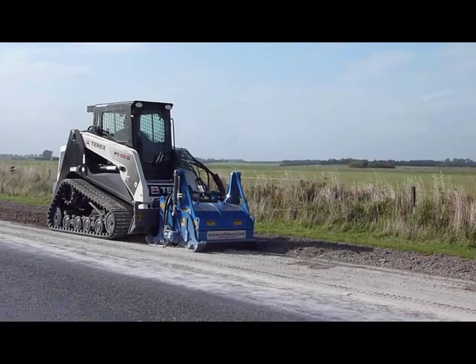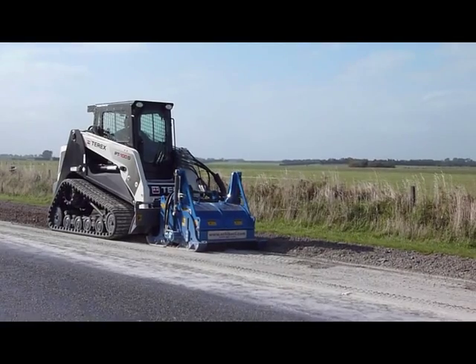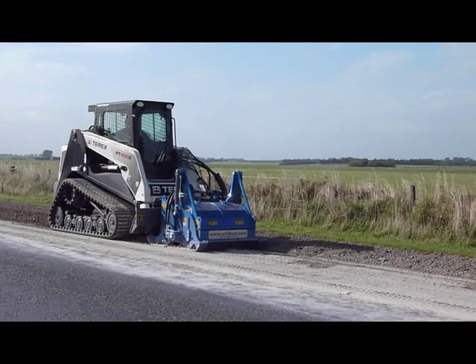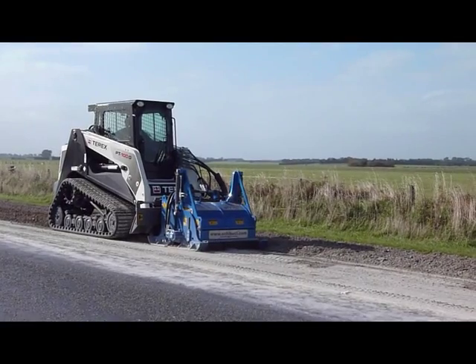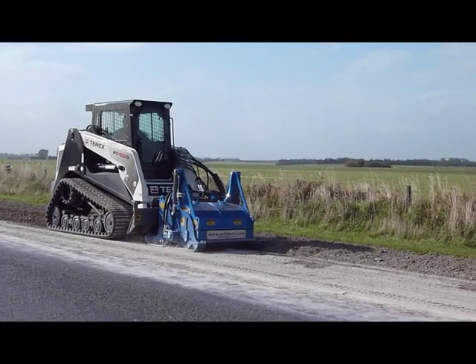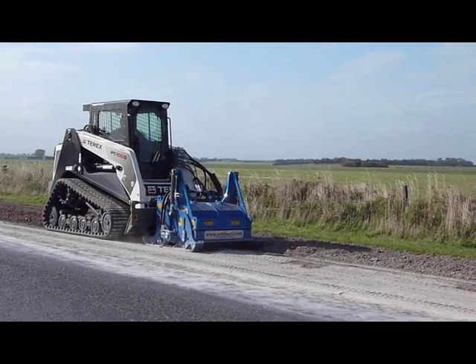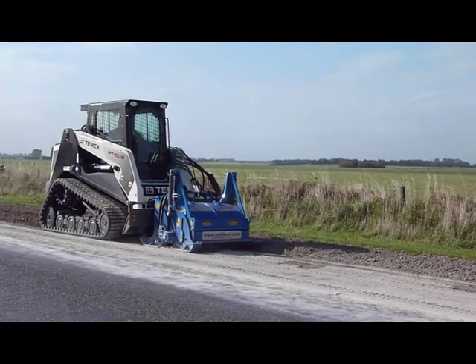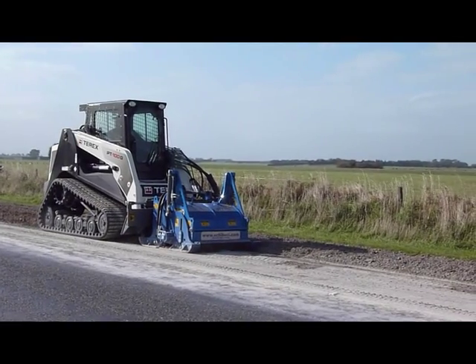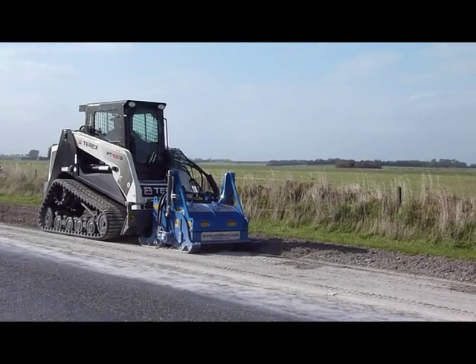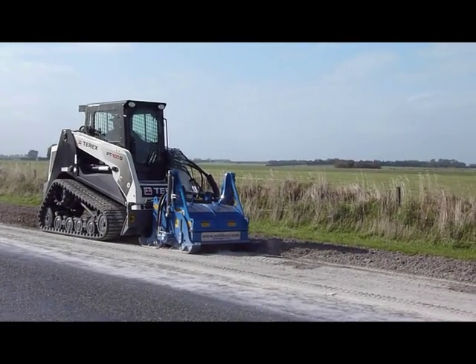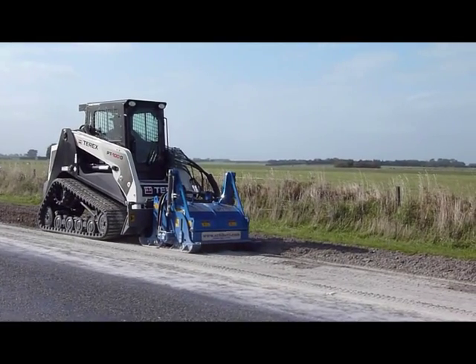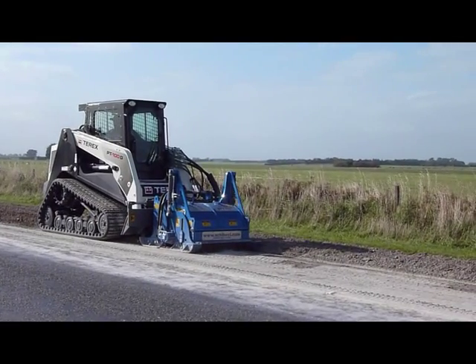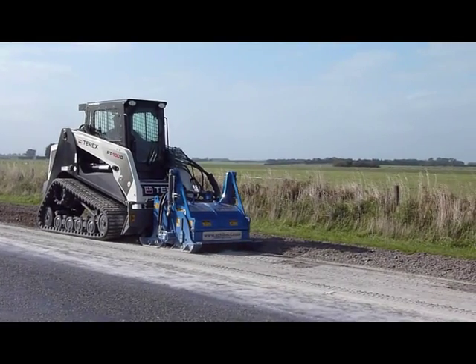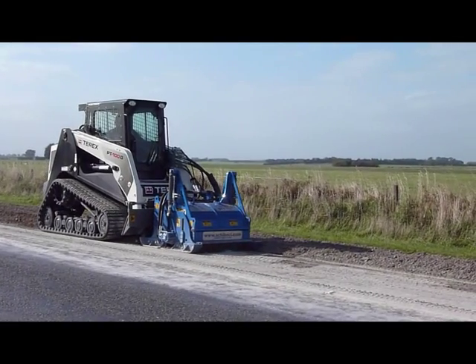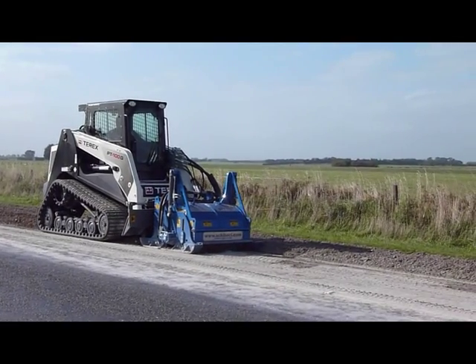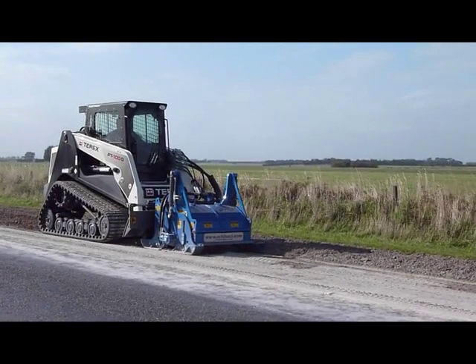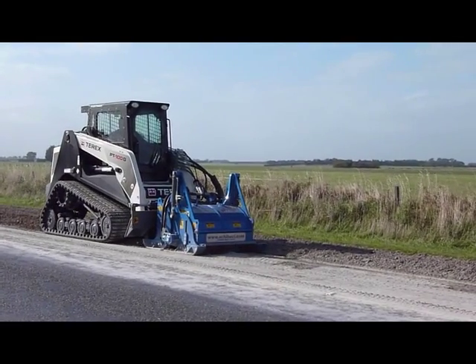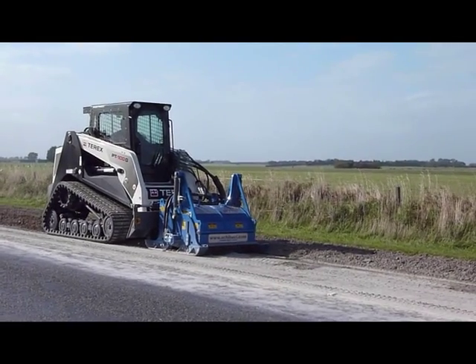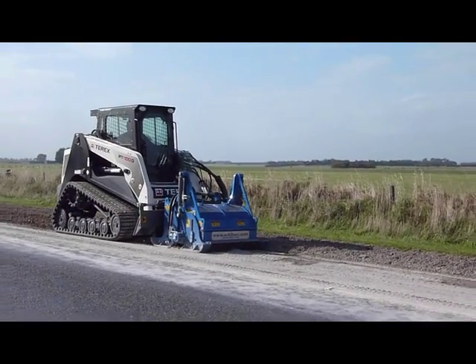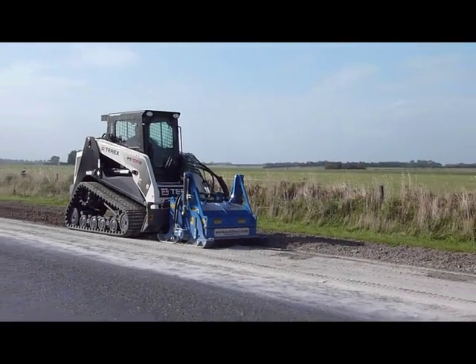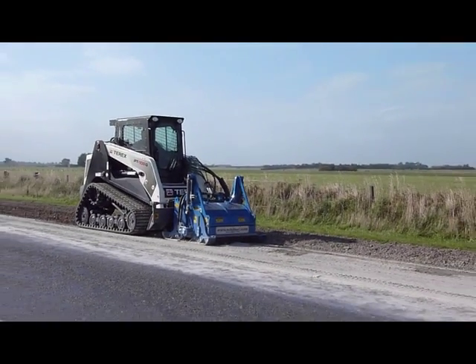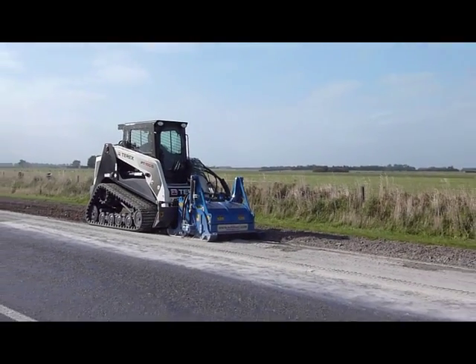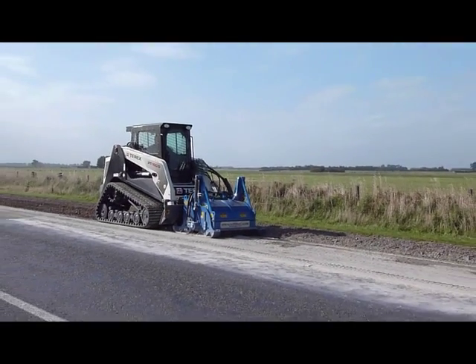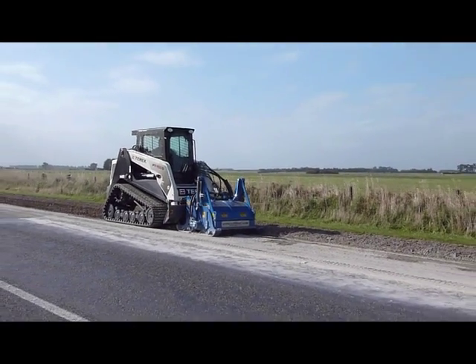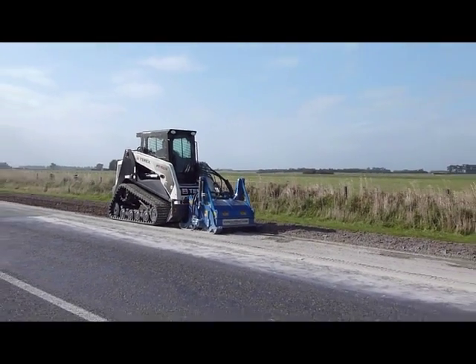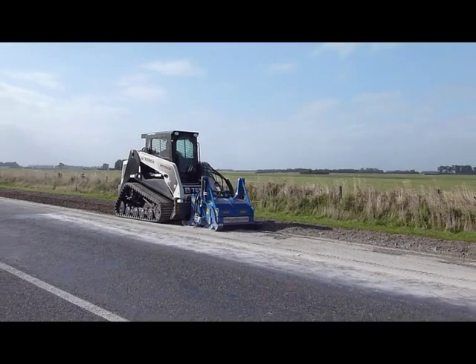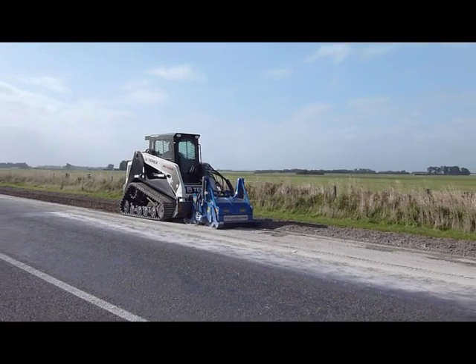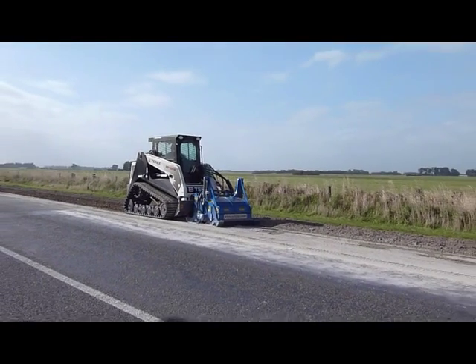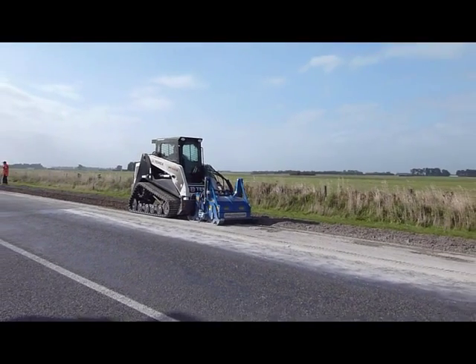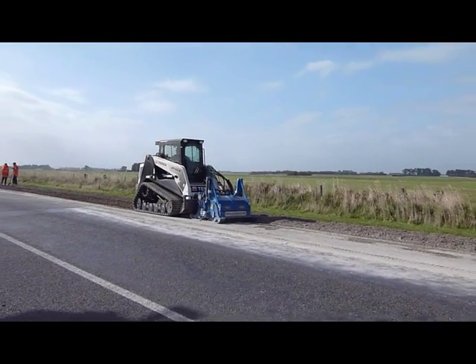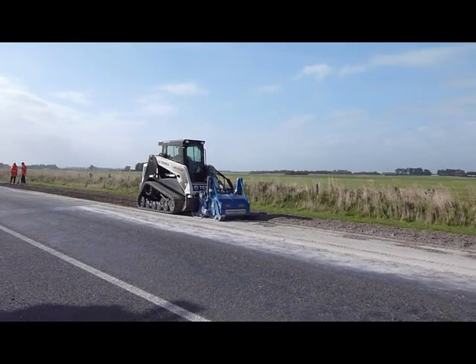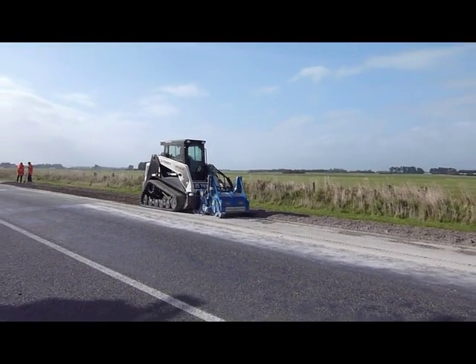If you are in the business of patch stabilising, this machine is without doubt the way forward for you and your business.